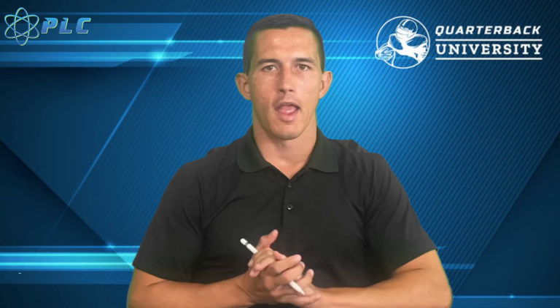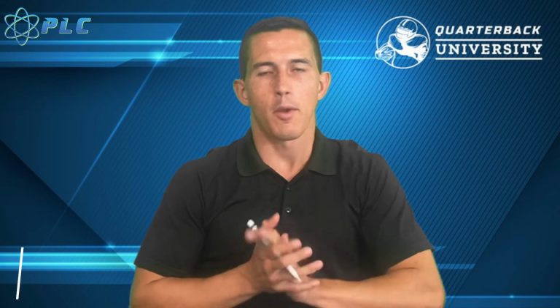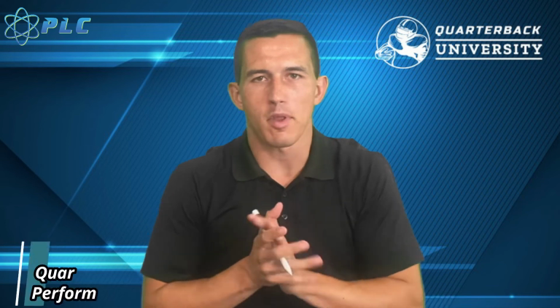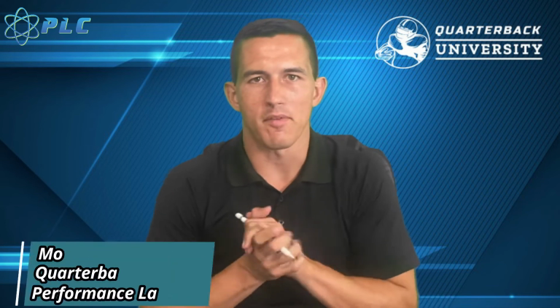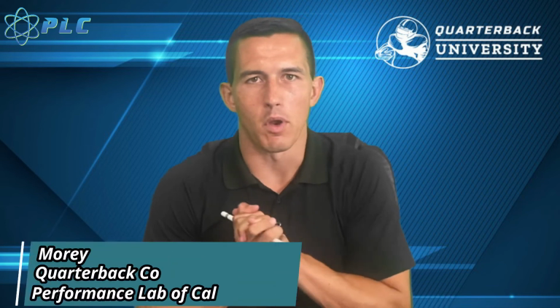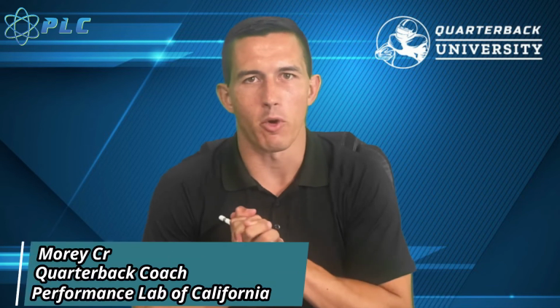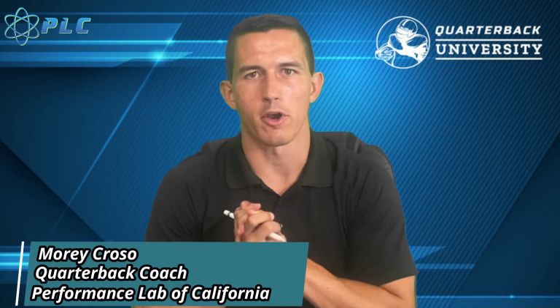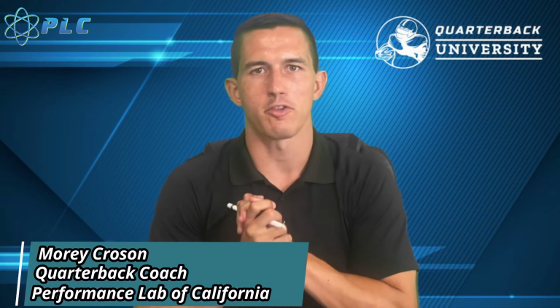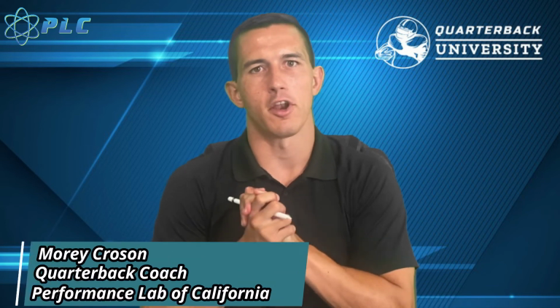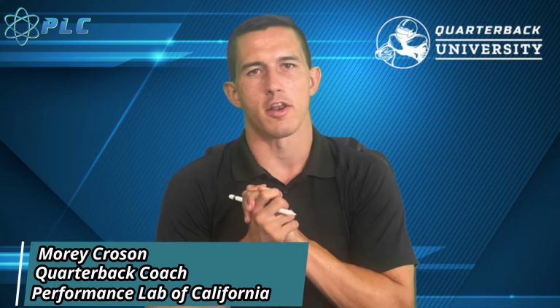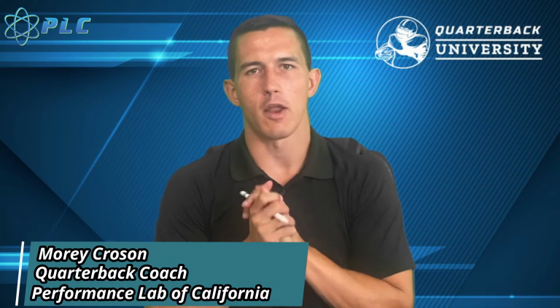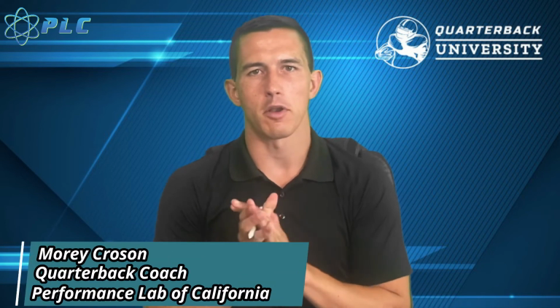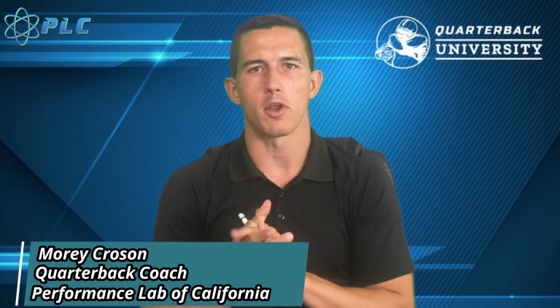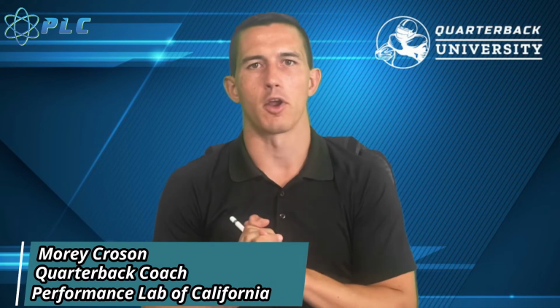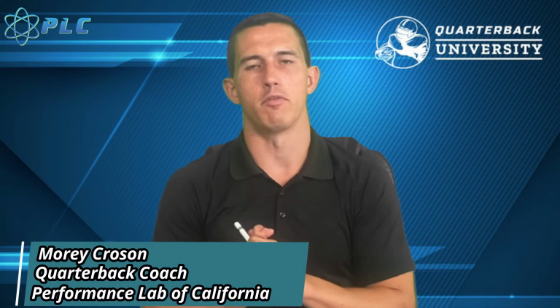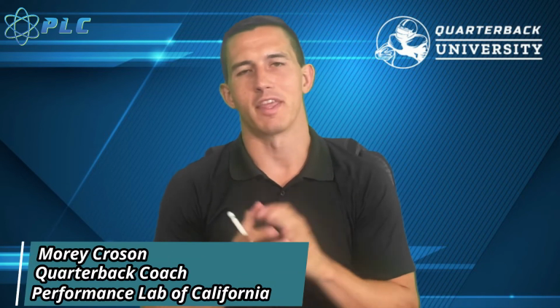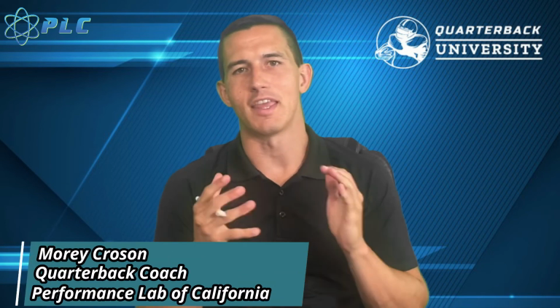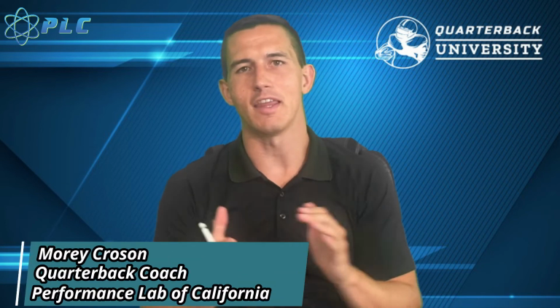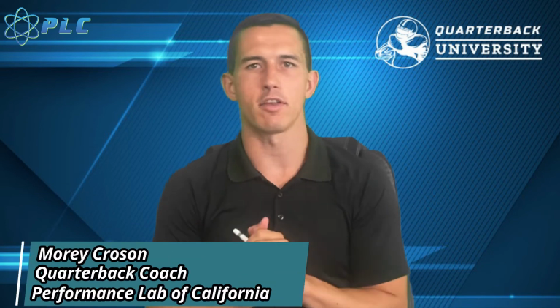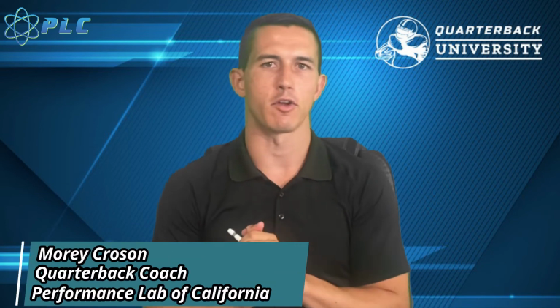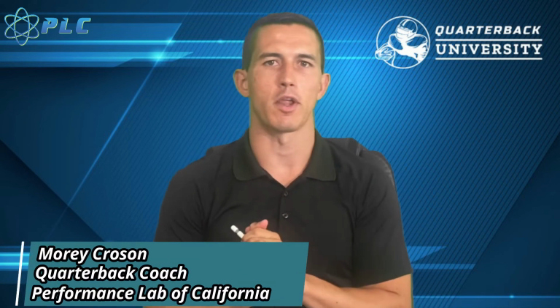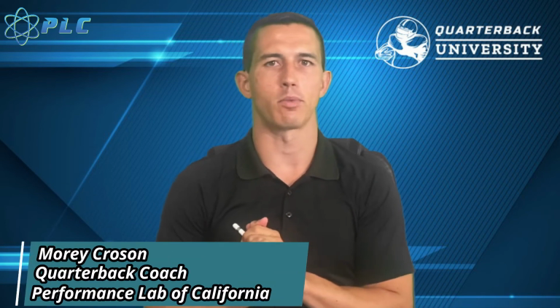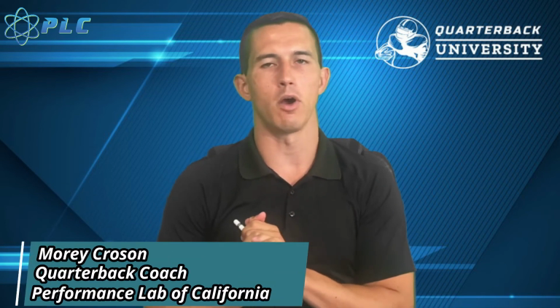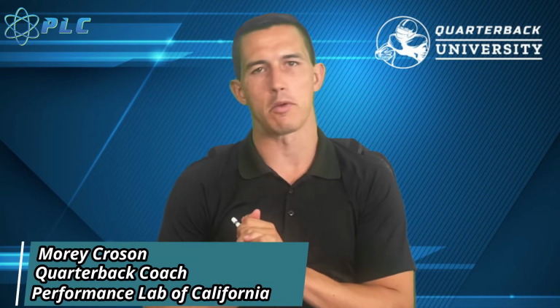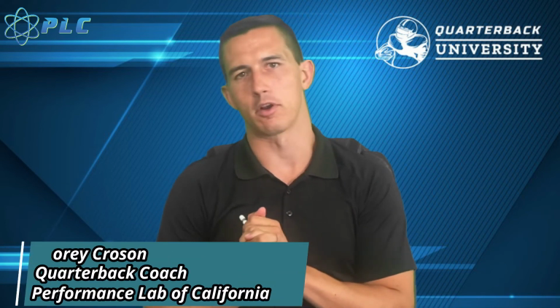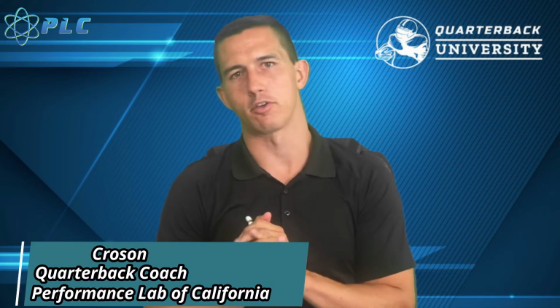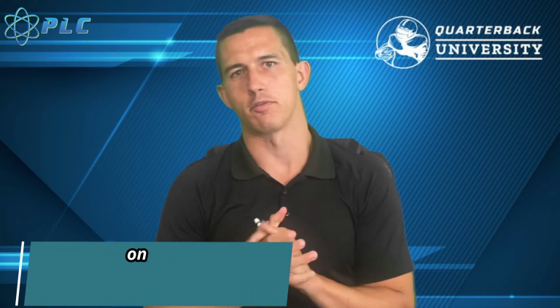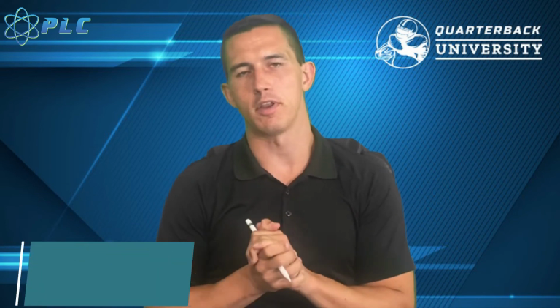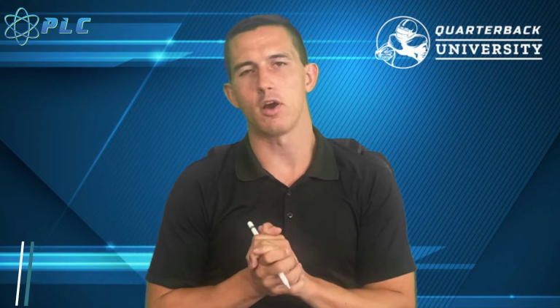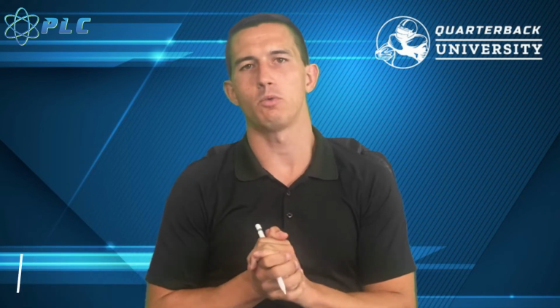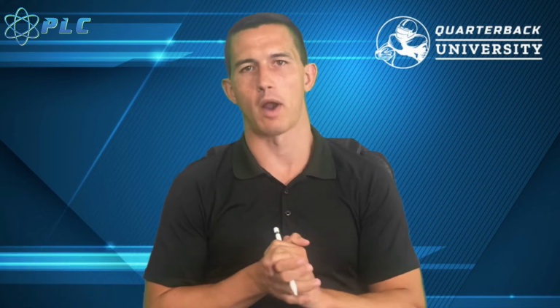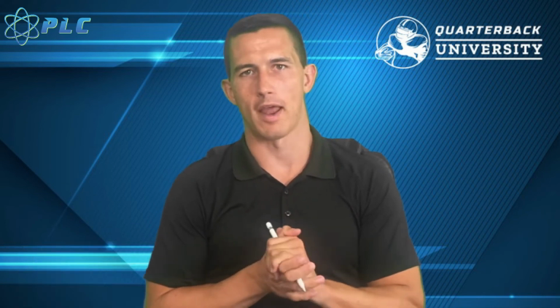Hey, what's up everyone, Morikos here, and today we're going to be going over the keys of a great throw. We're going to start the video right now.